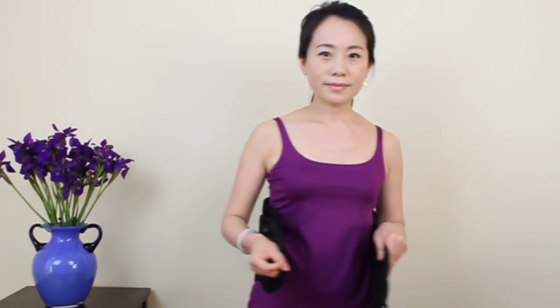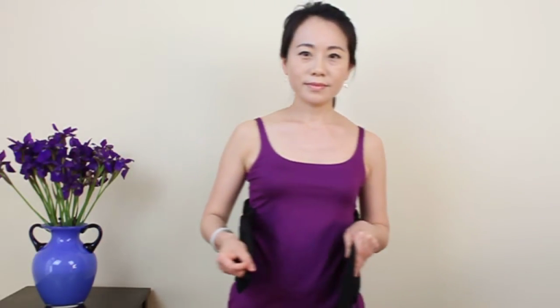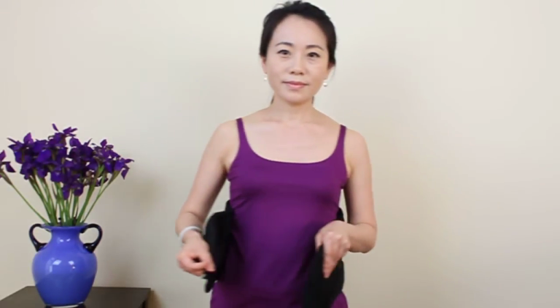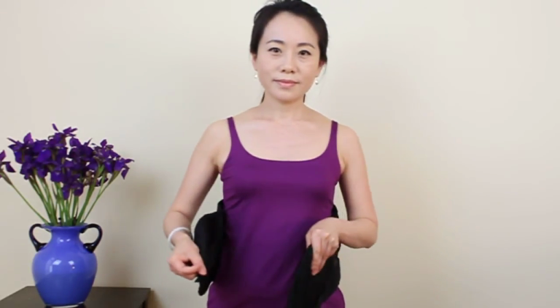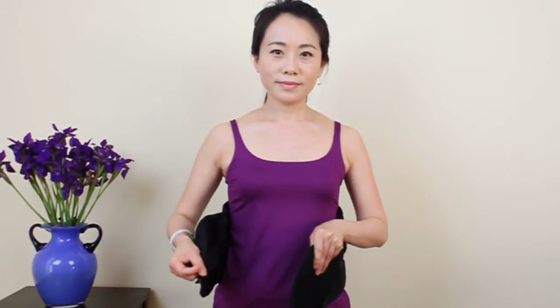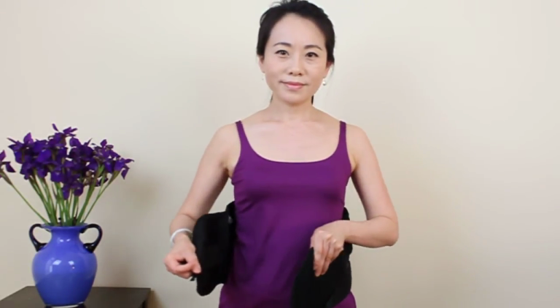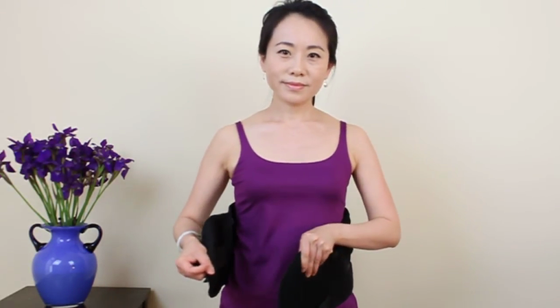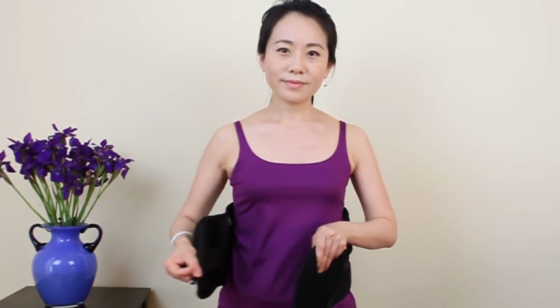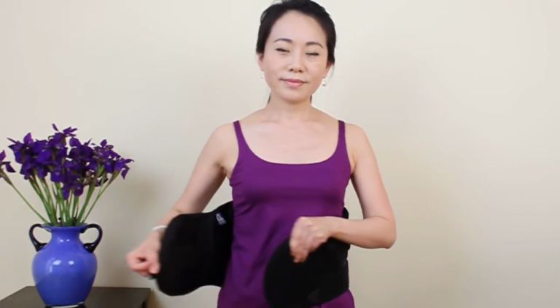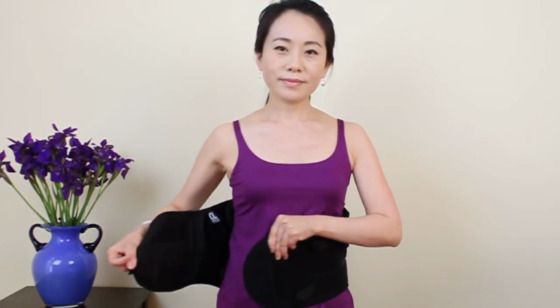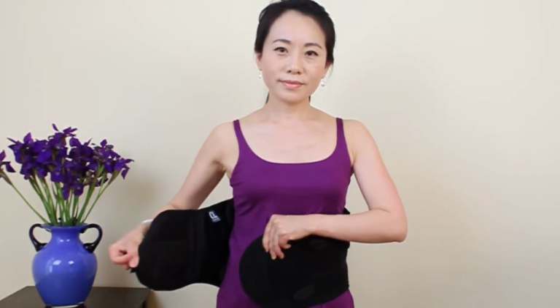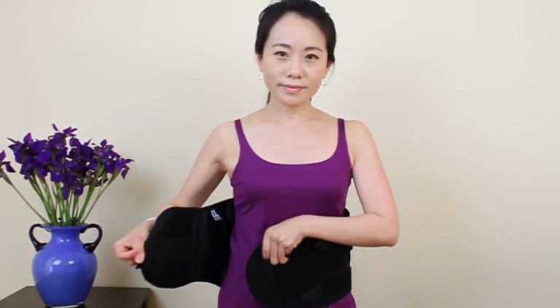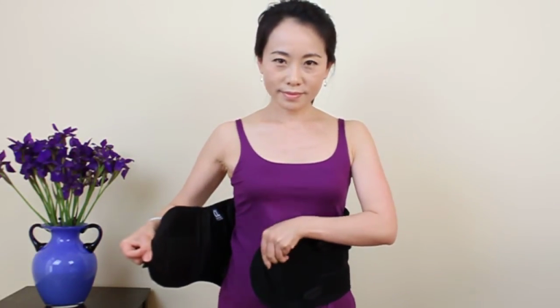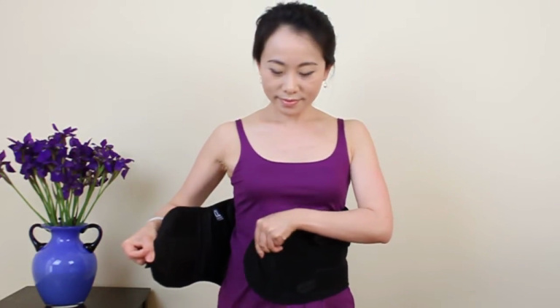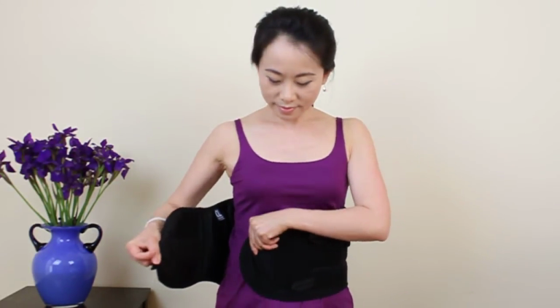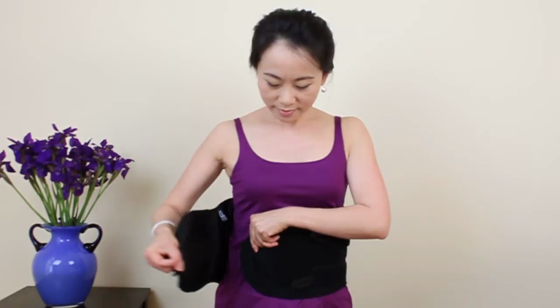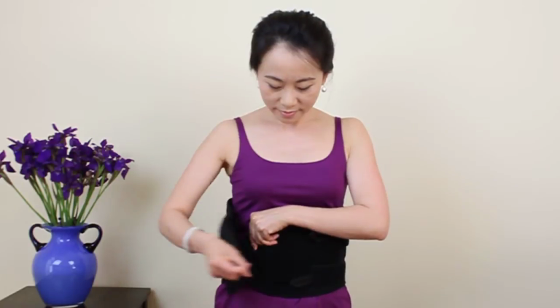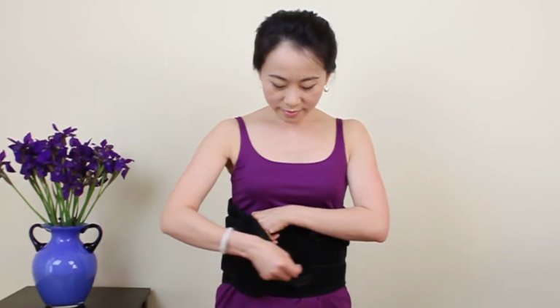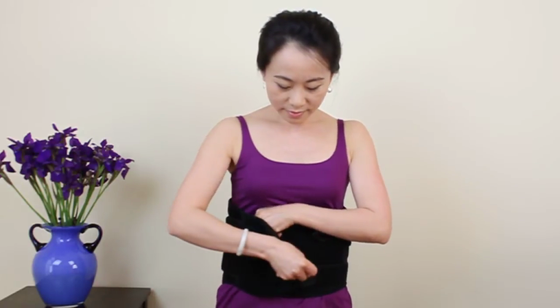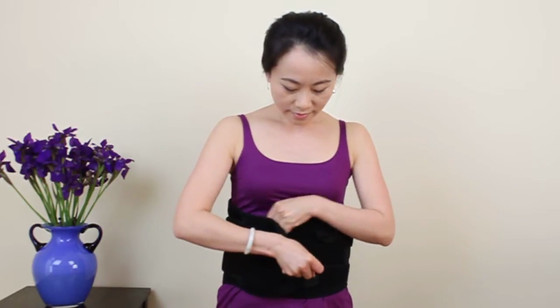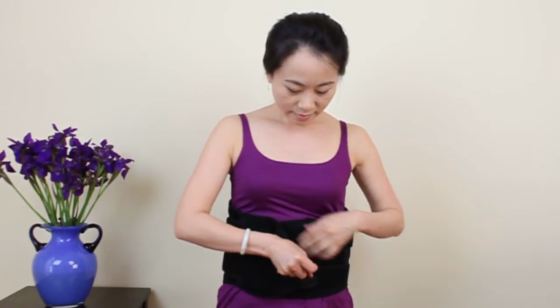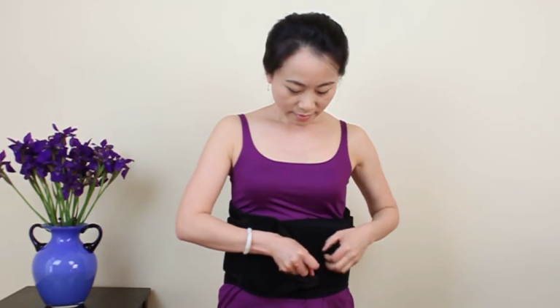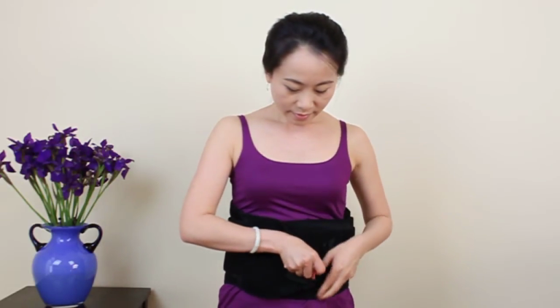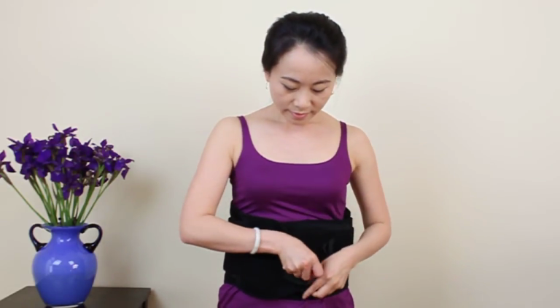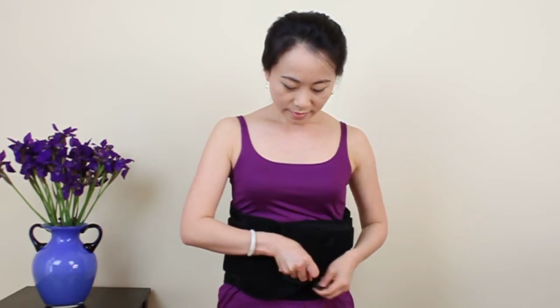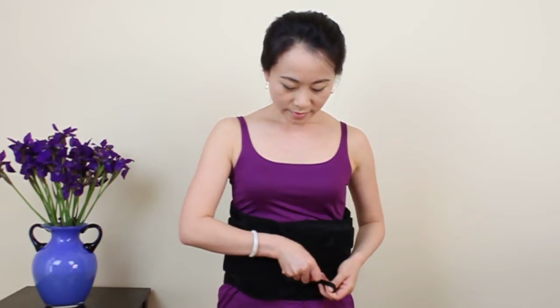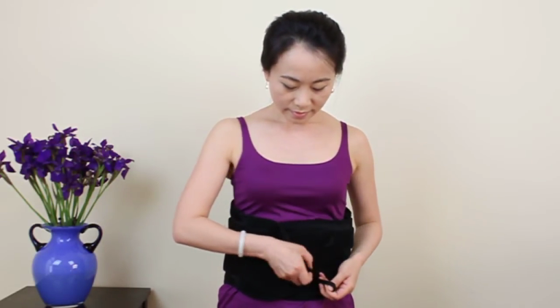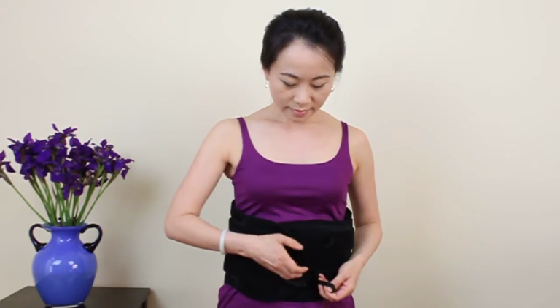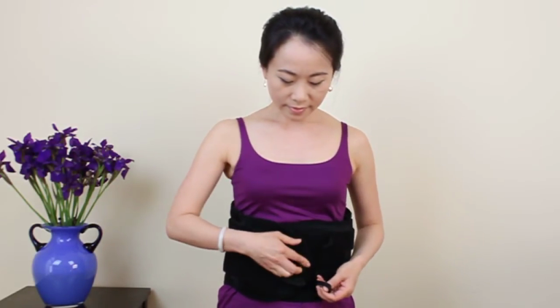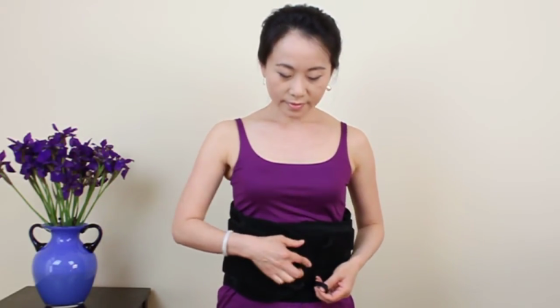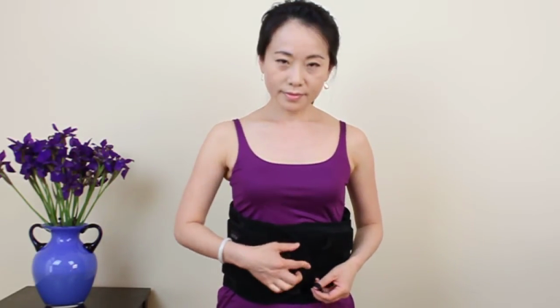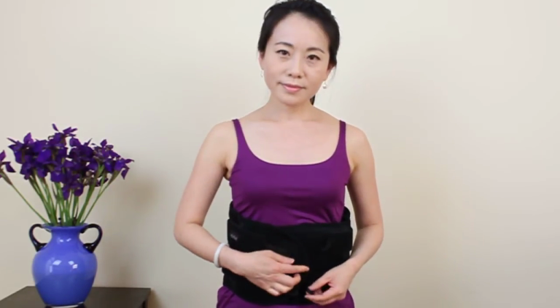Put the left anterior plate in the center against your abdomen and then place the right panel on top of it.